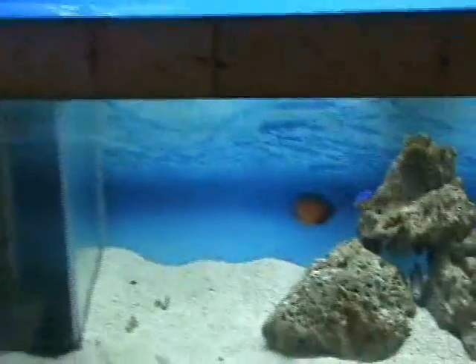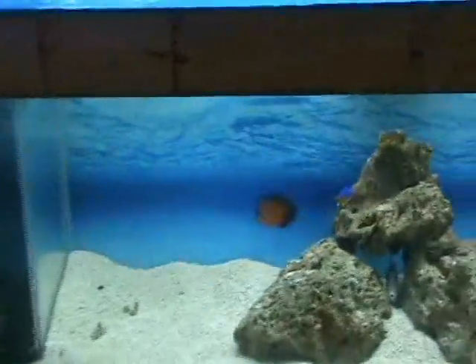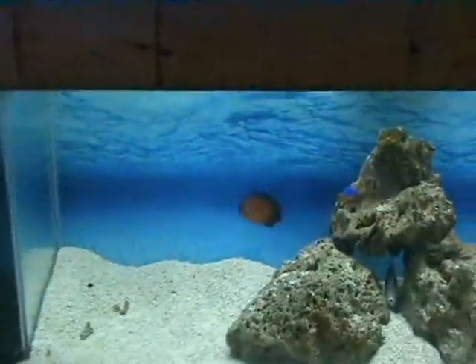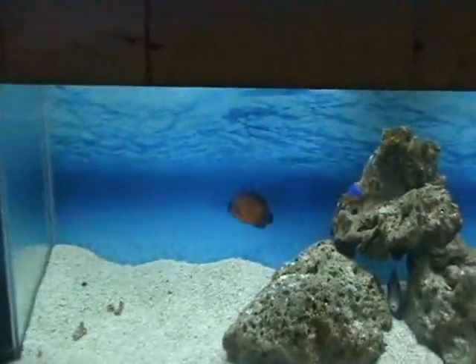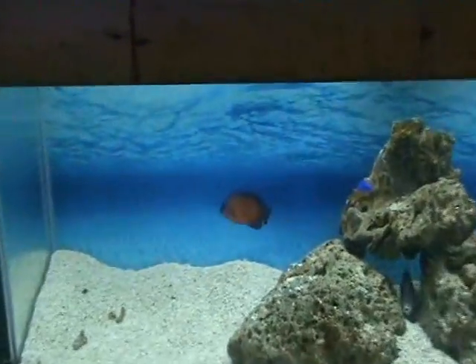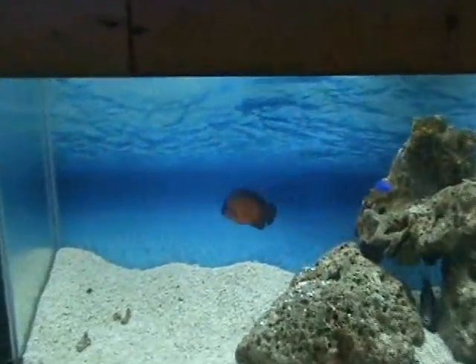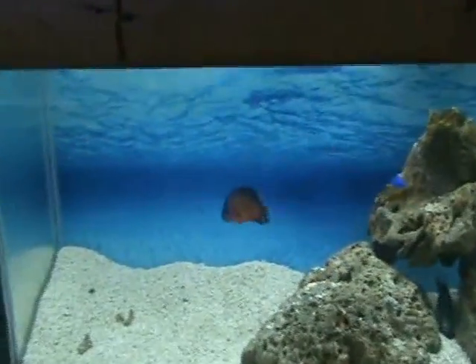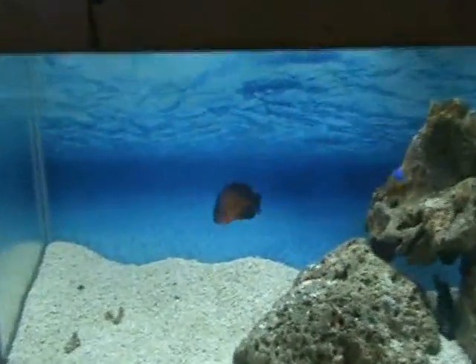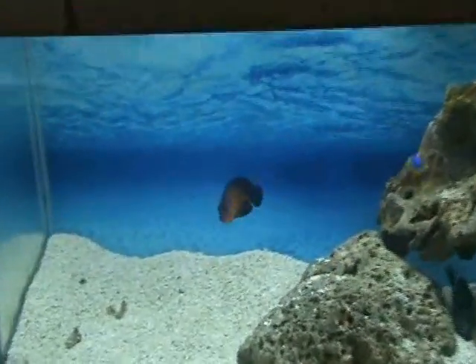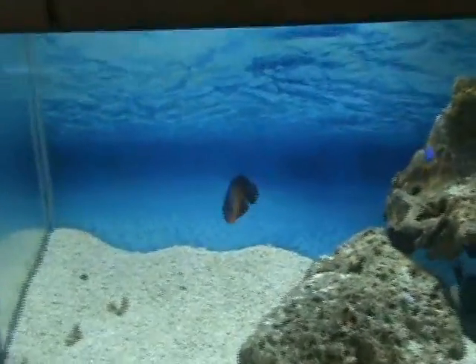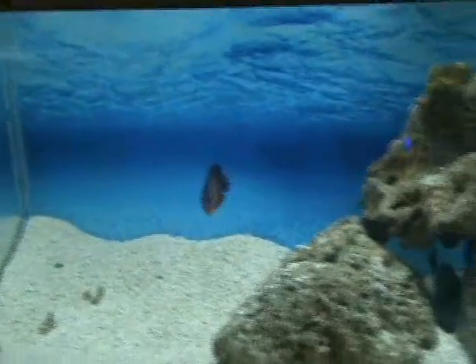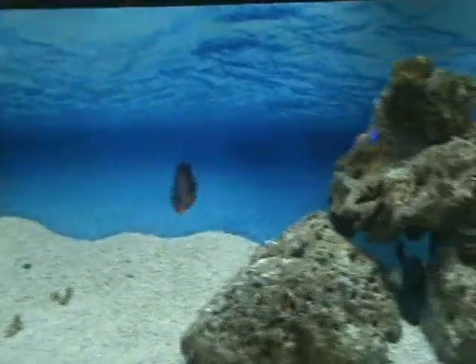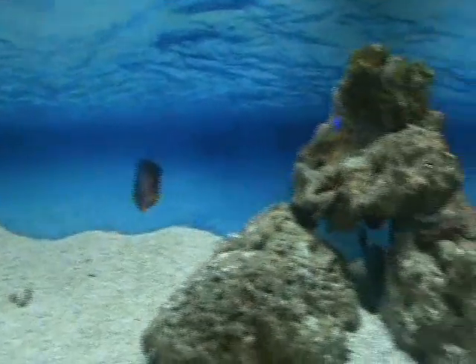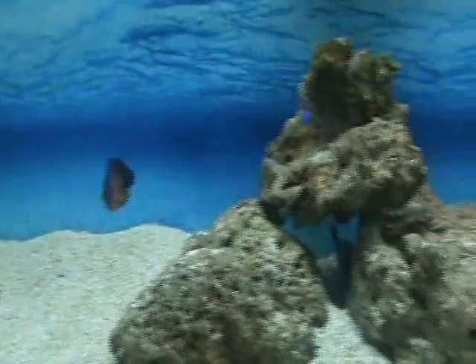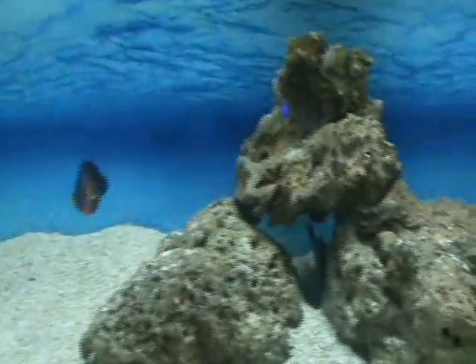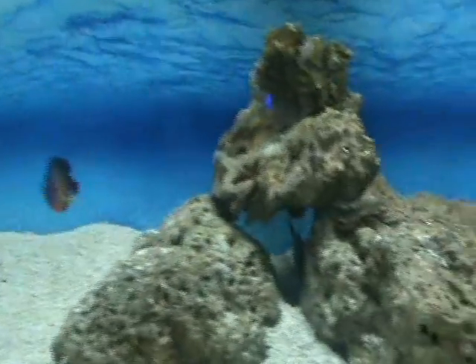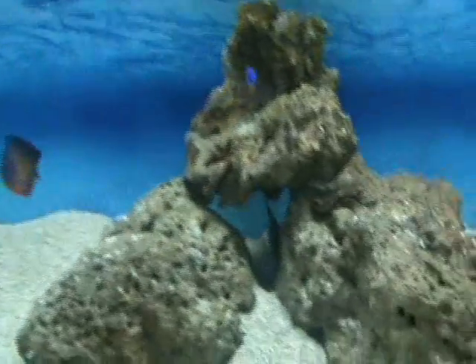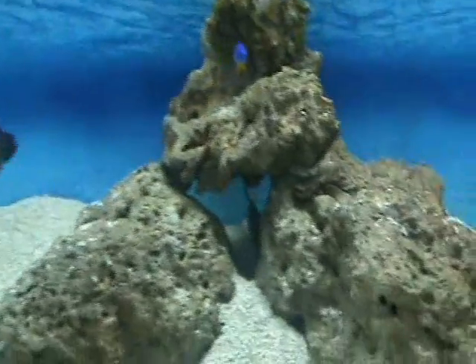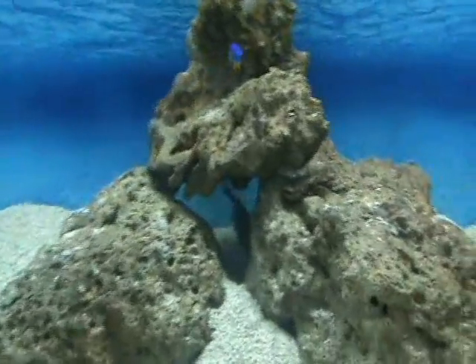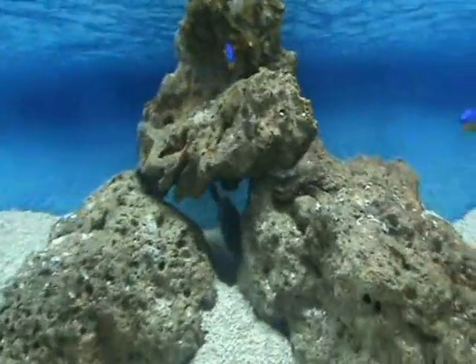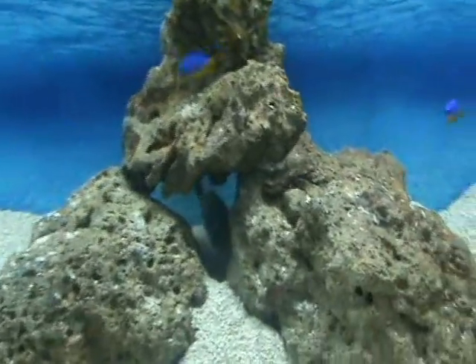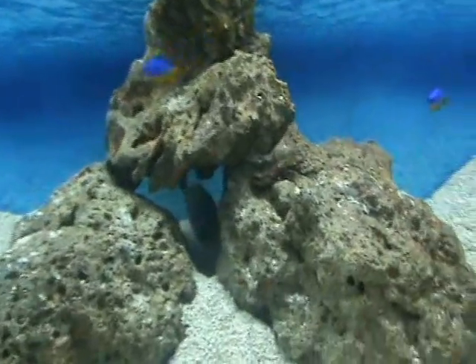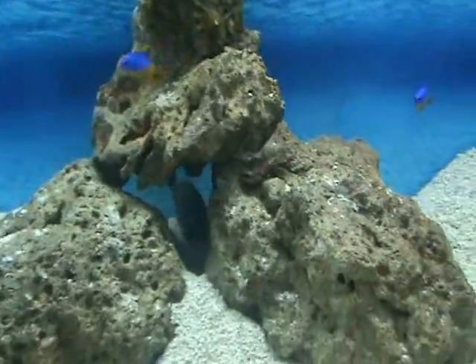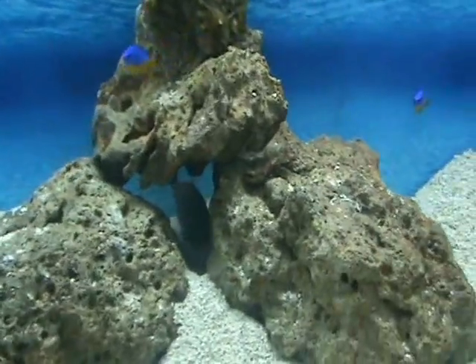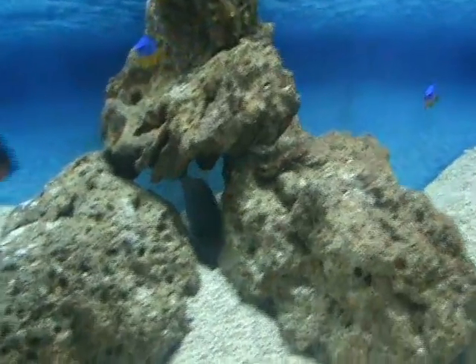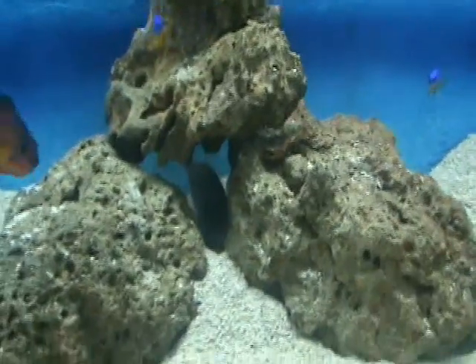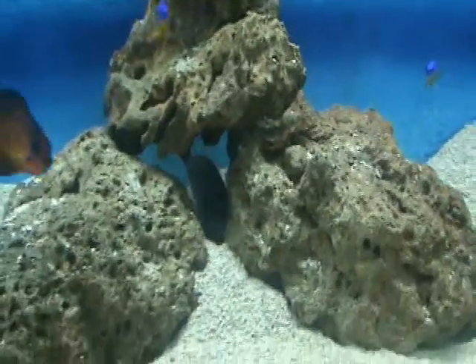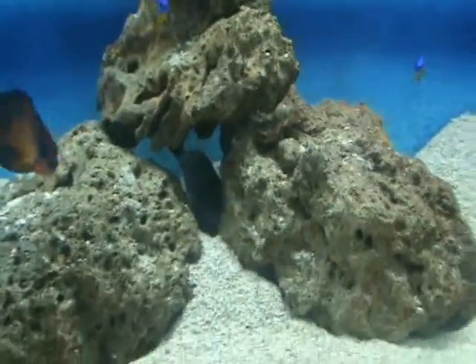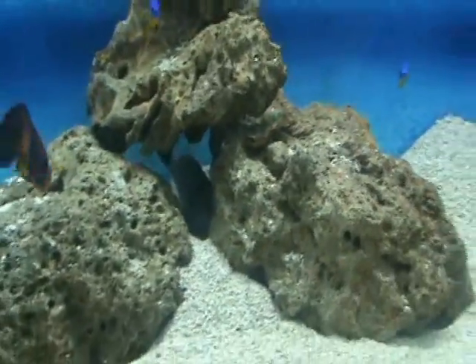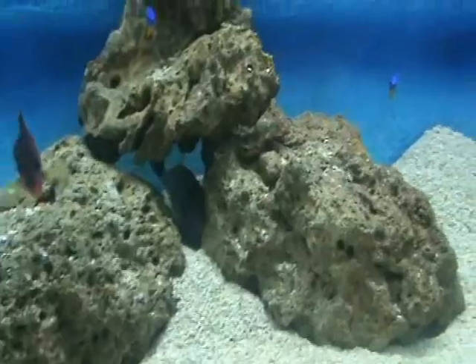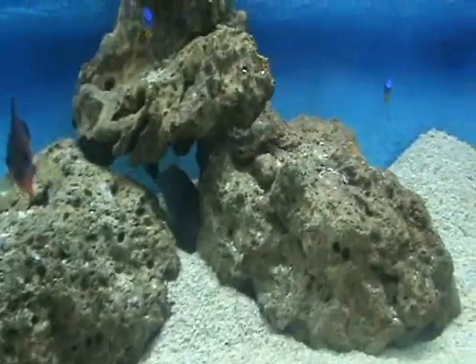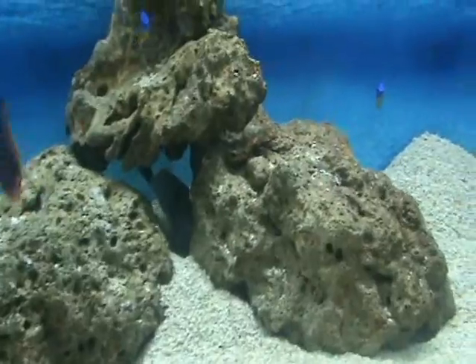We've got another nice coral beauty and another one of those Hawaiian lei triggers — very cool fish.